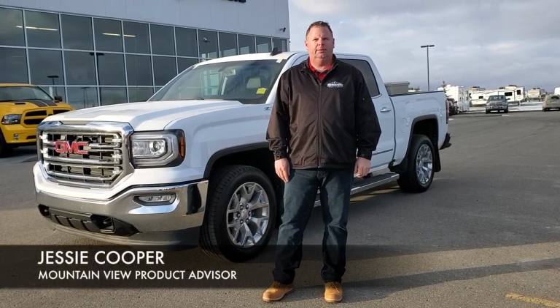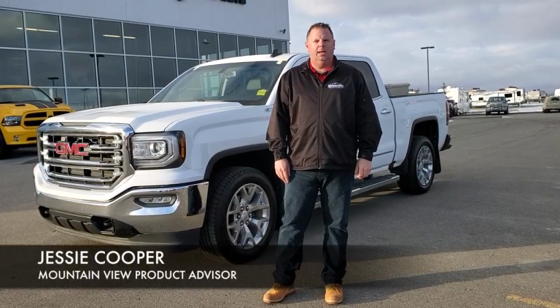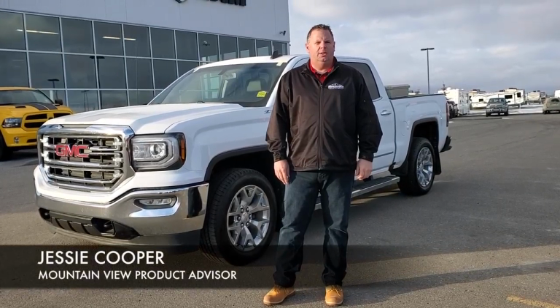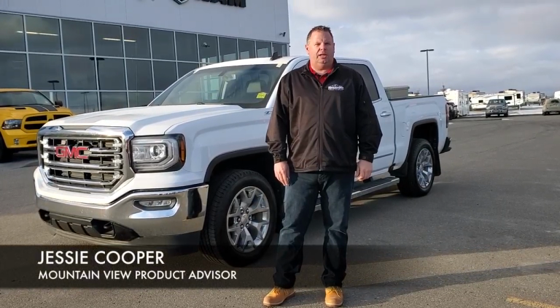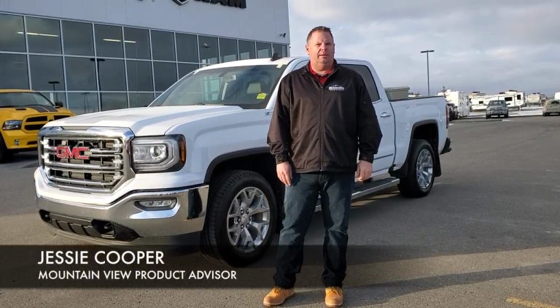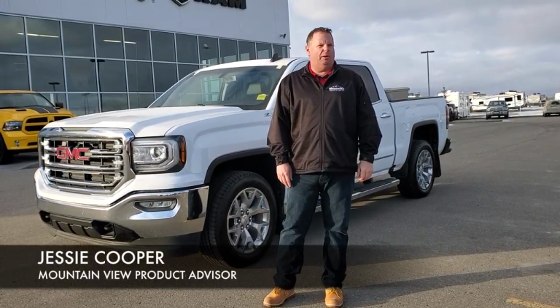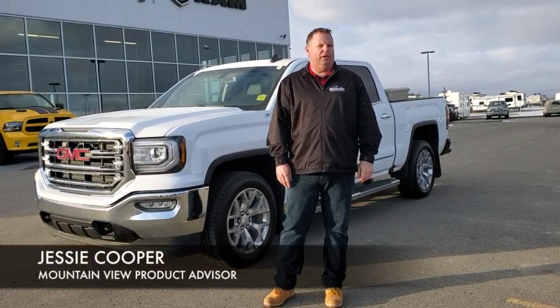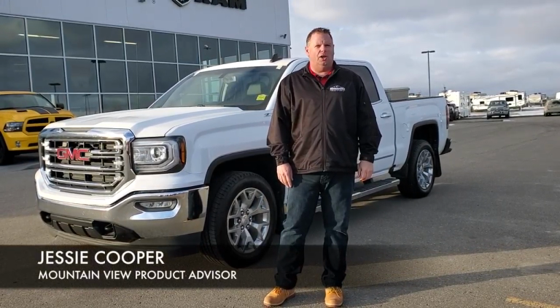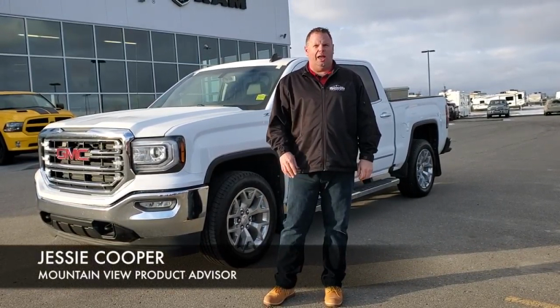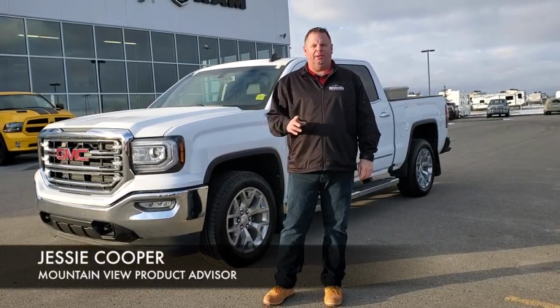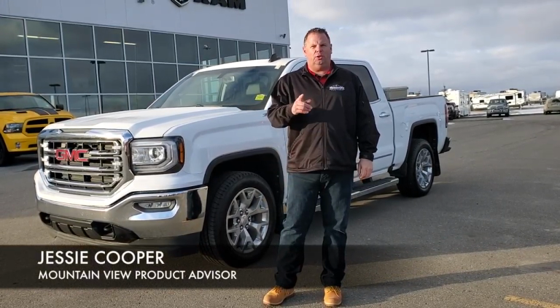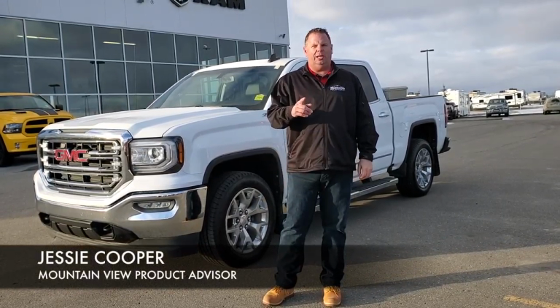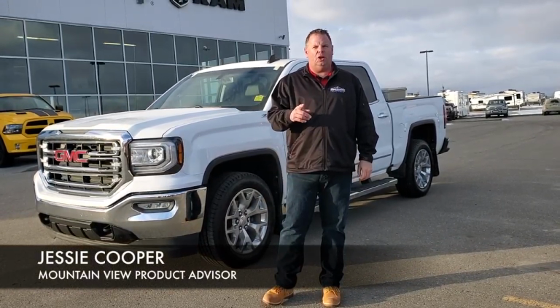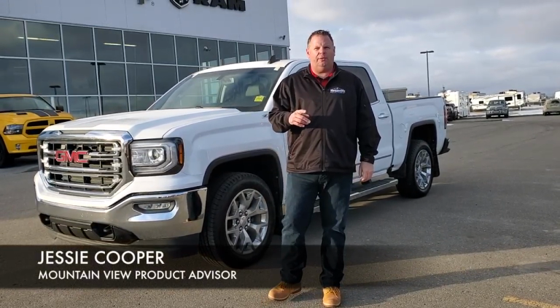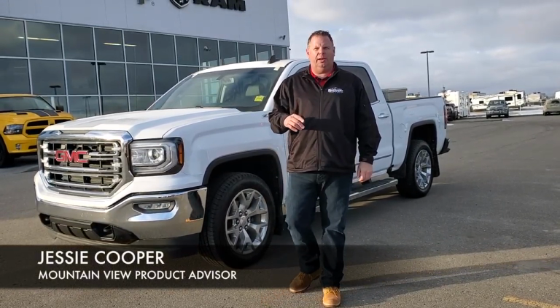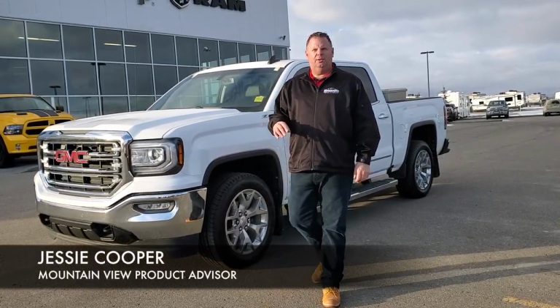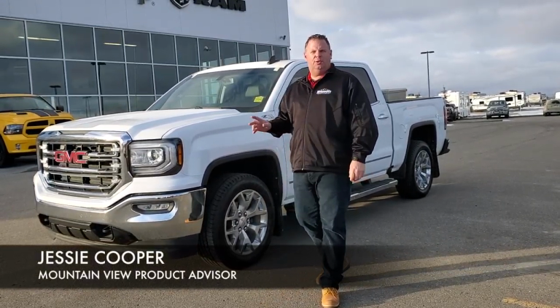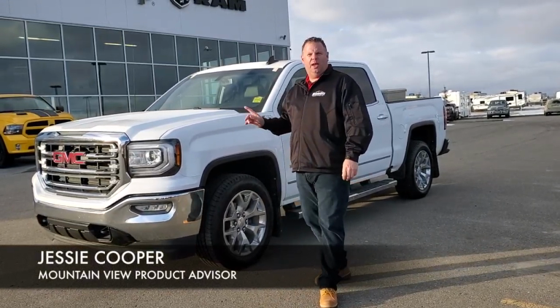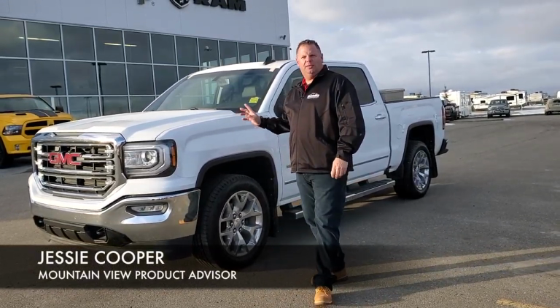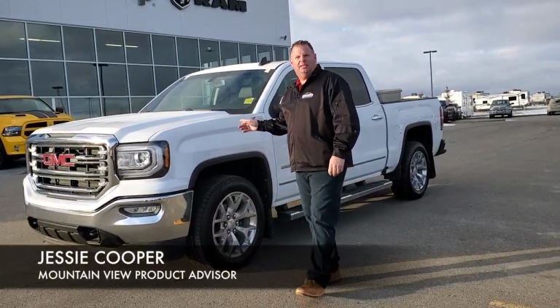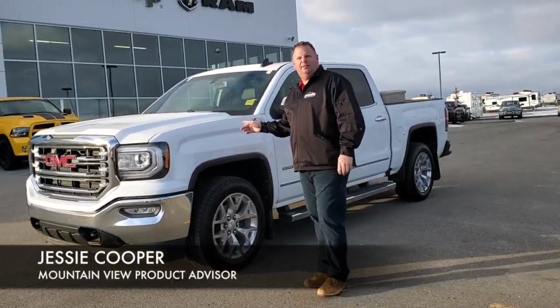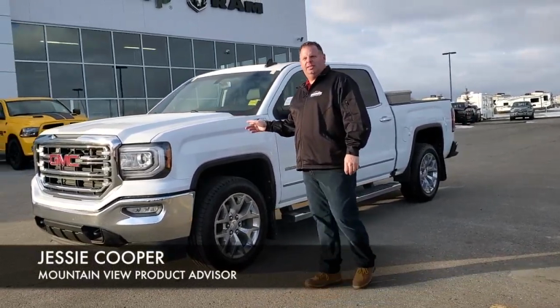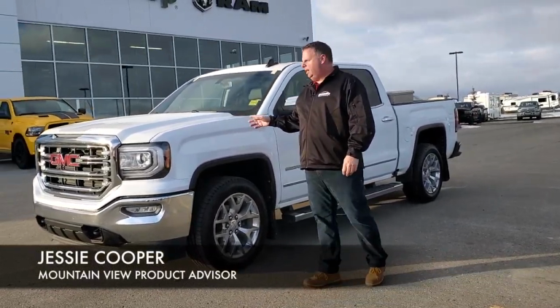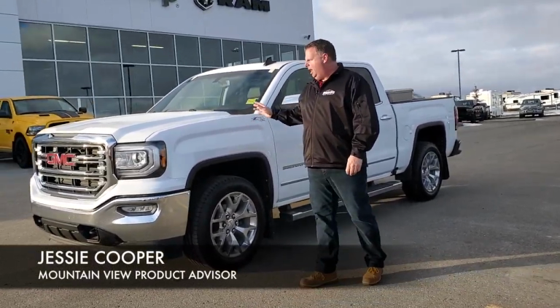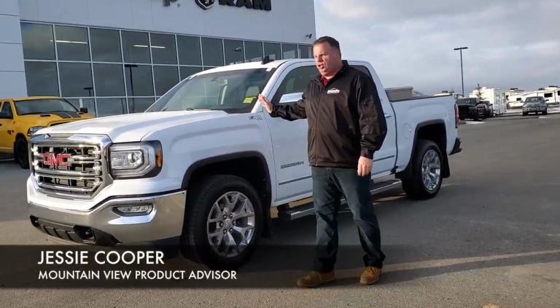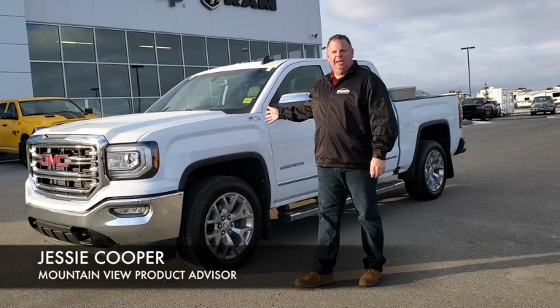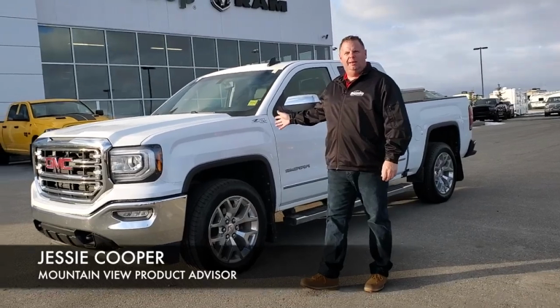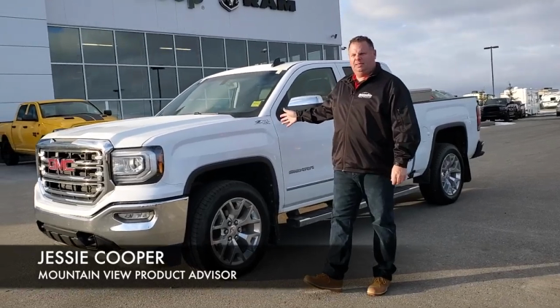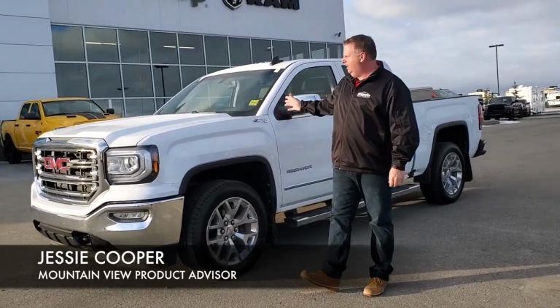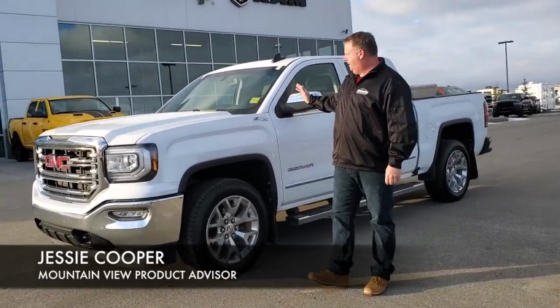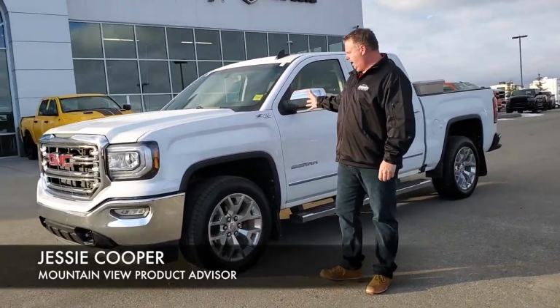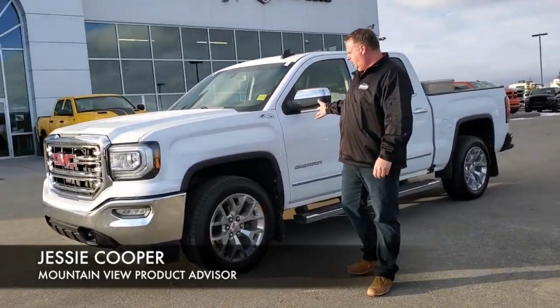It's Jesse at Mountain View Dodge. I have a great truck for you. 2017 GMC Sierra.